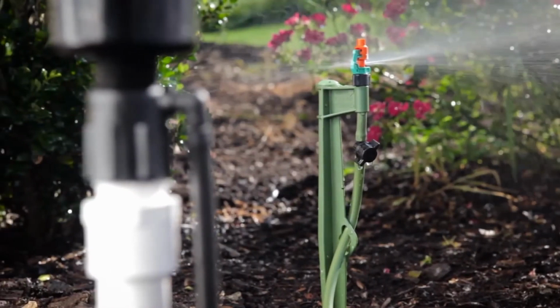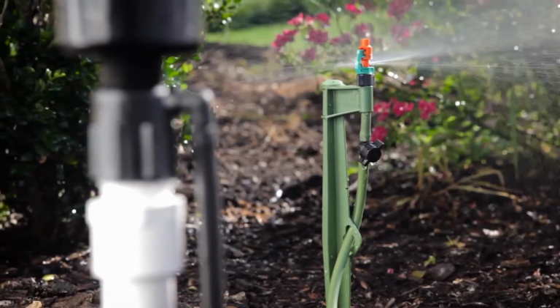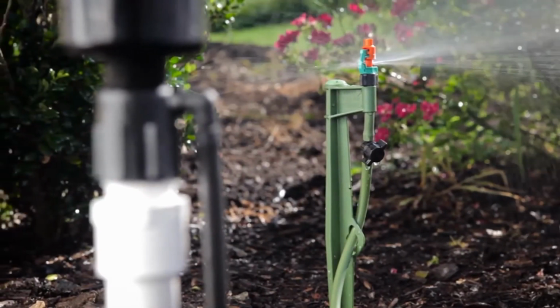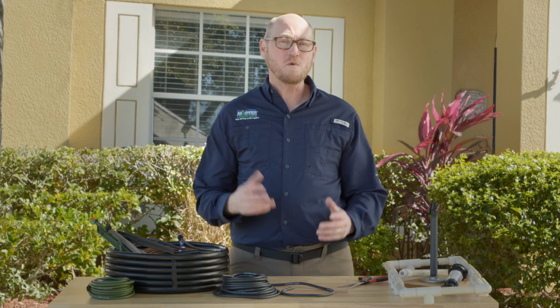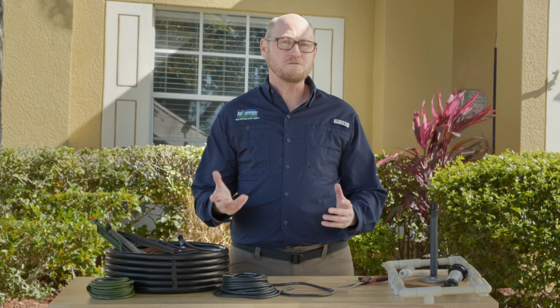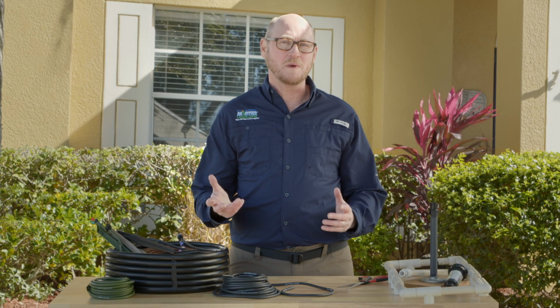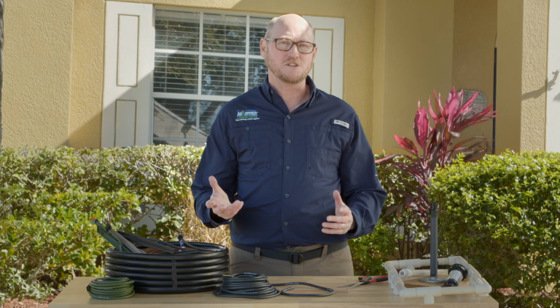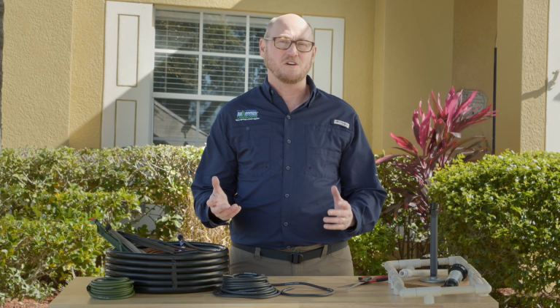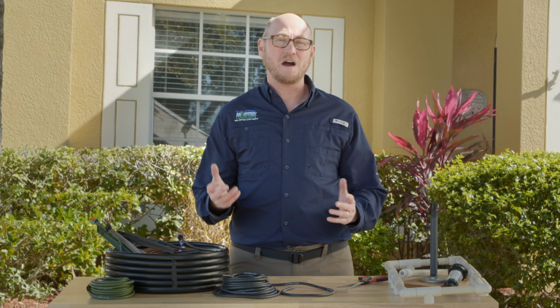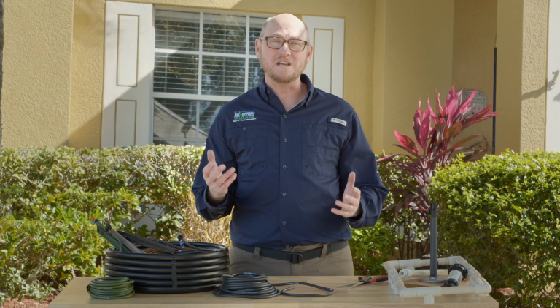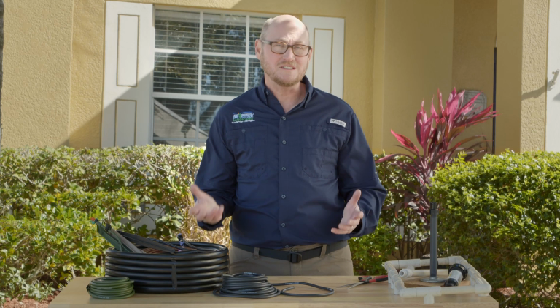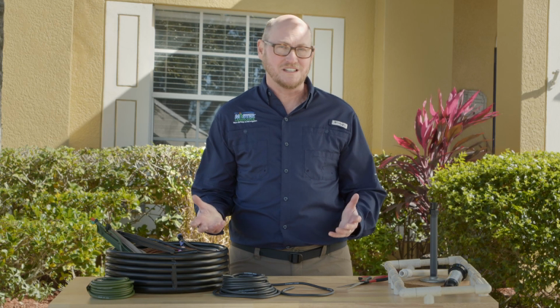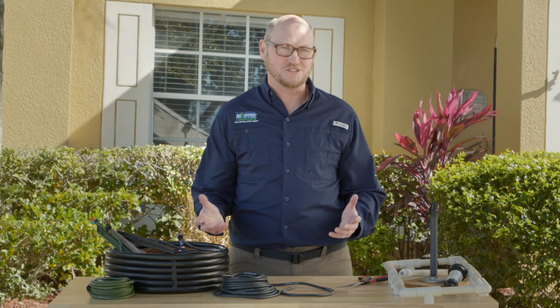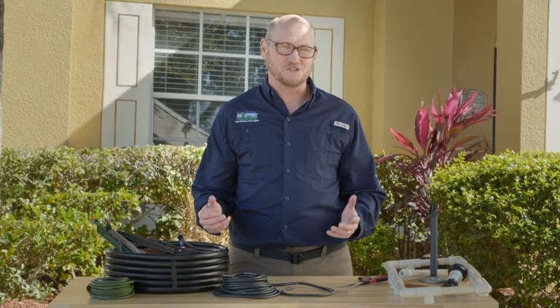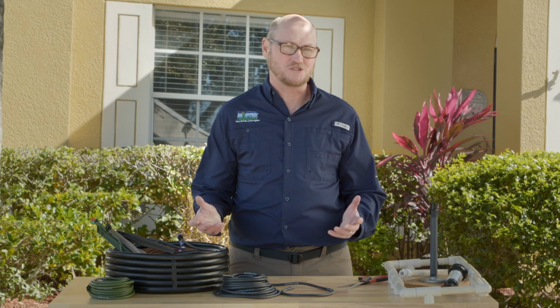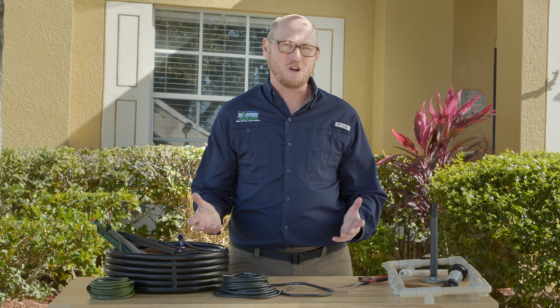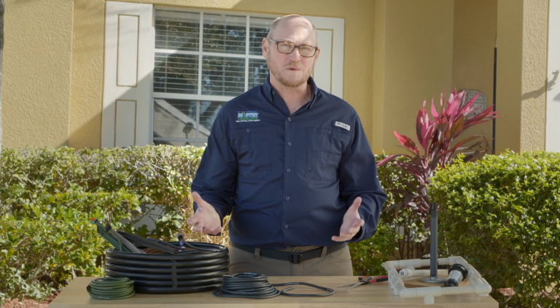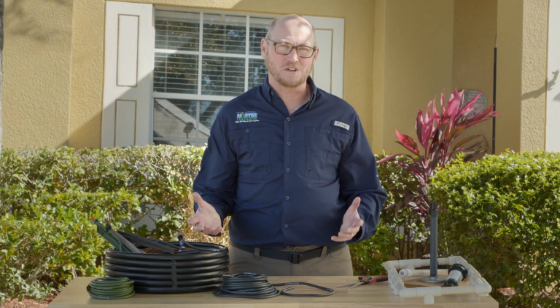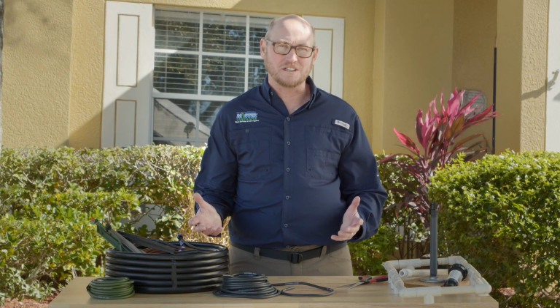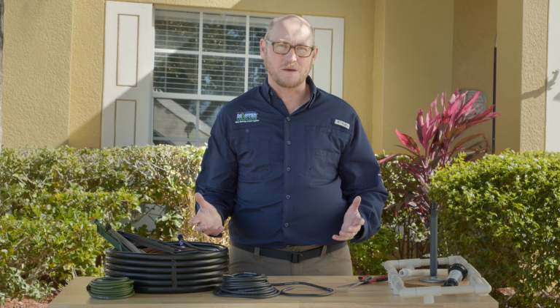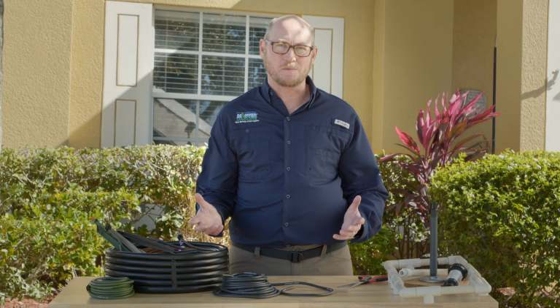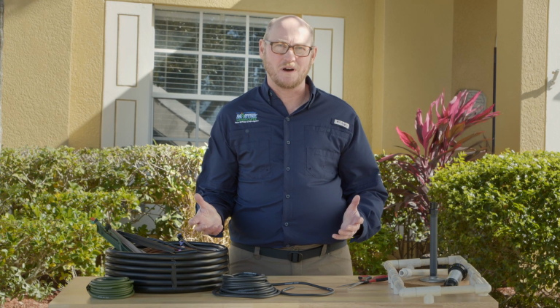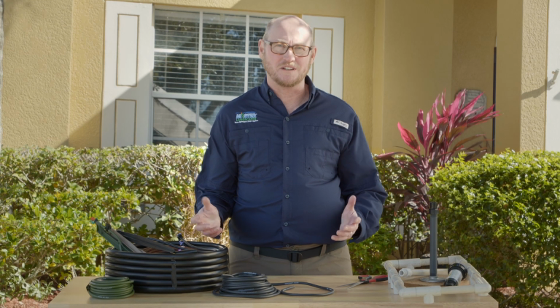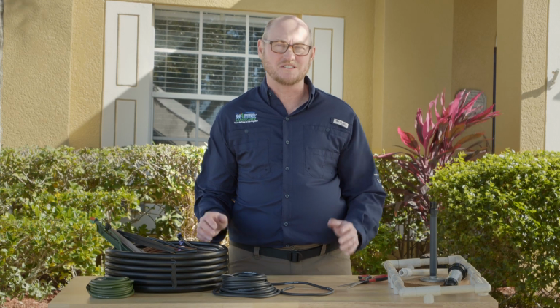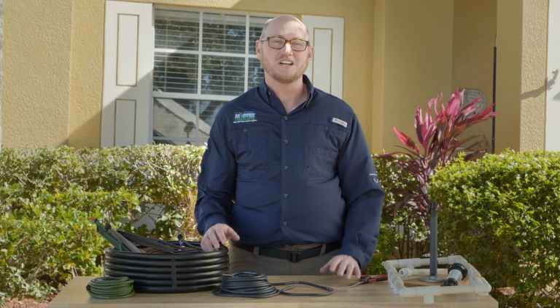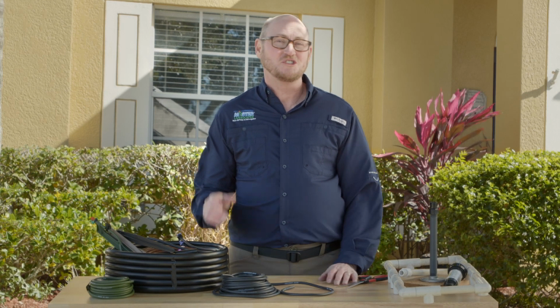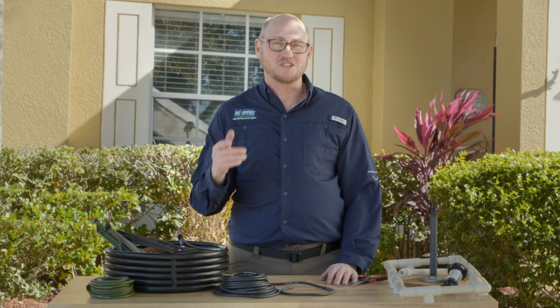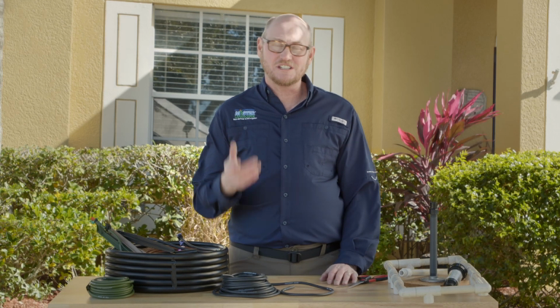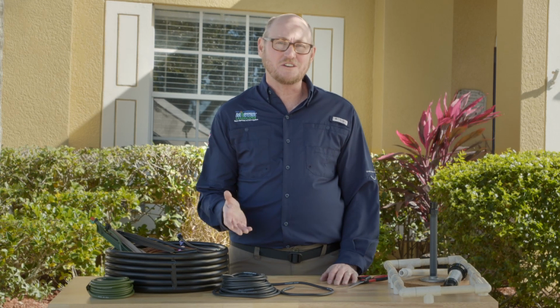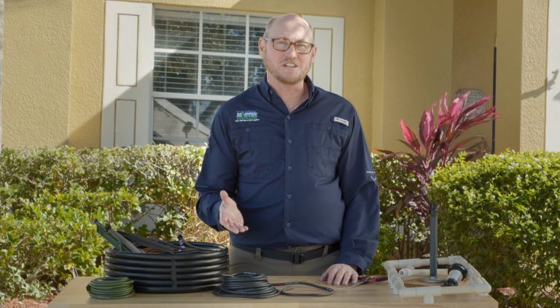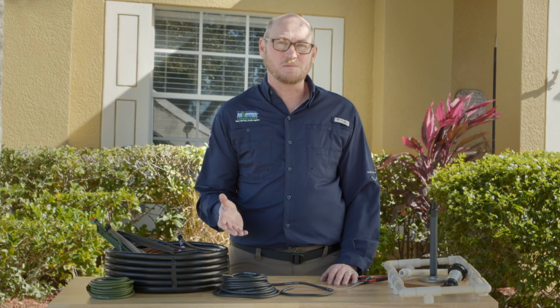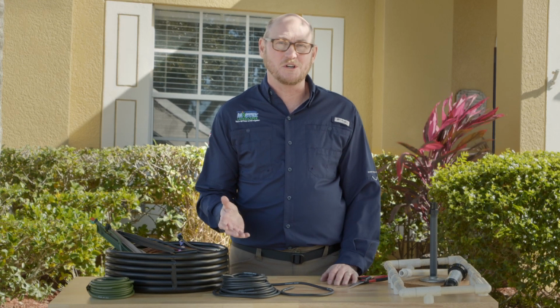For more information on how easy it is to install our Mr. Landscaper products, just click on the link below.